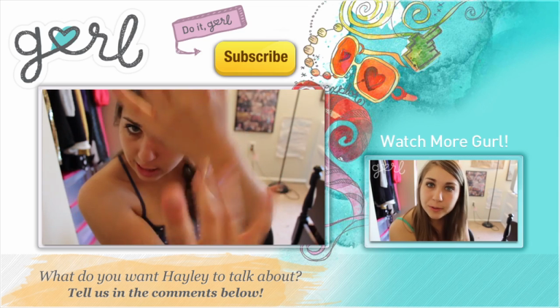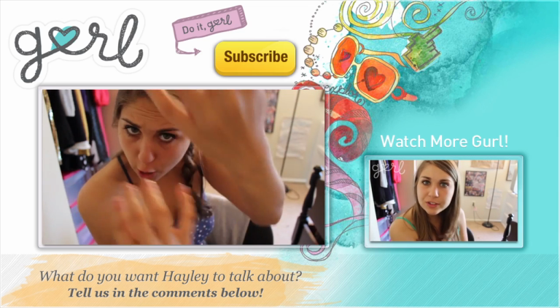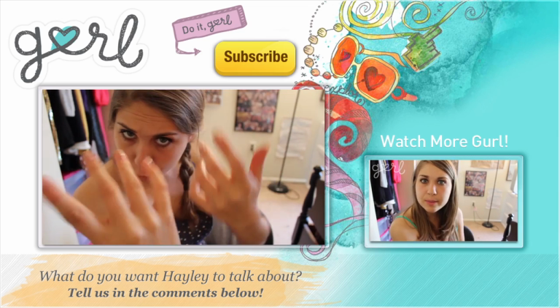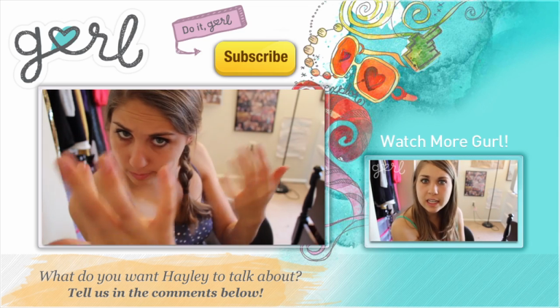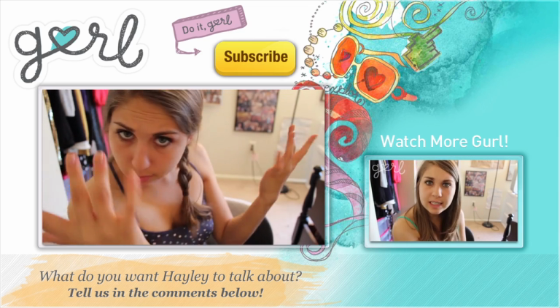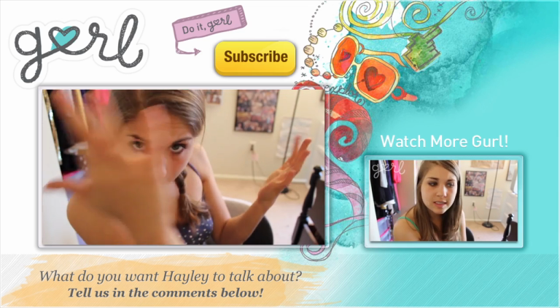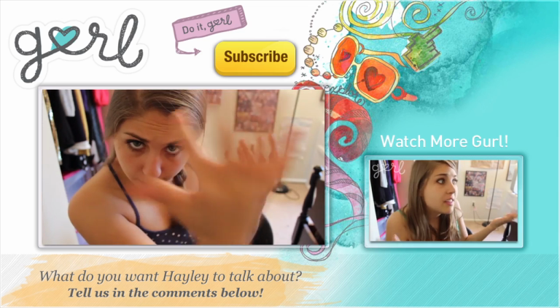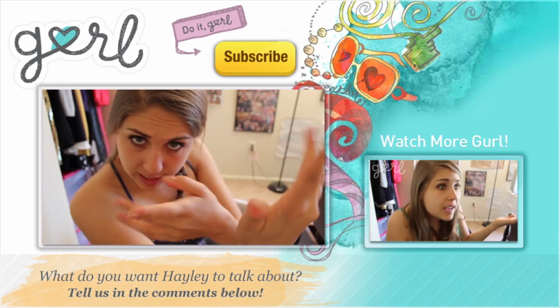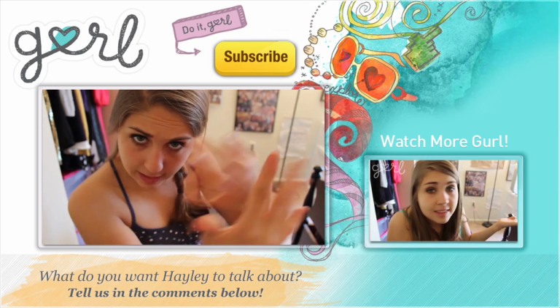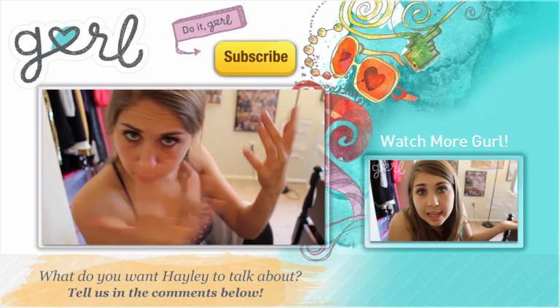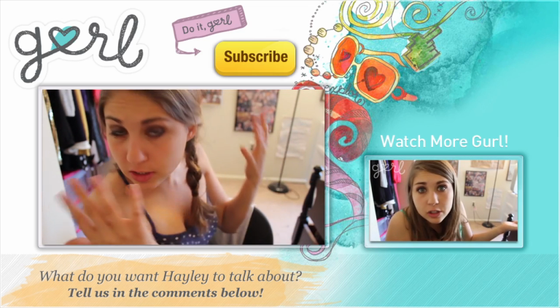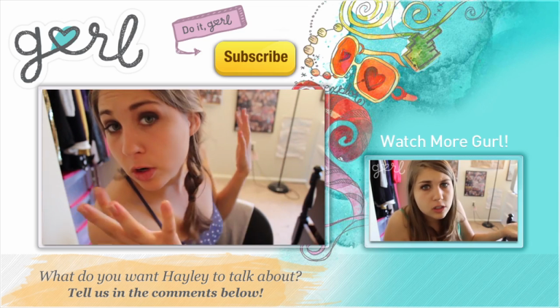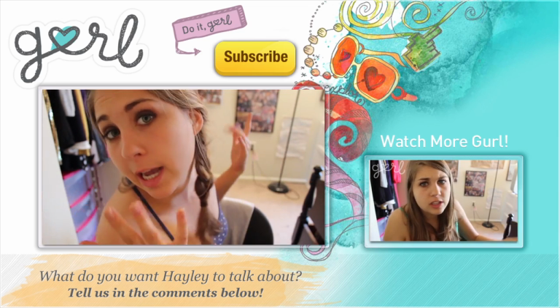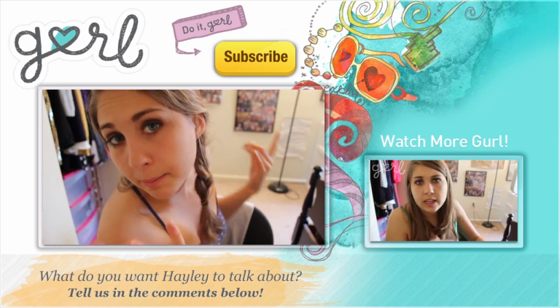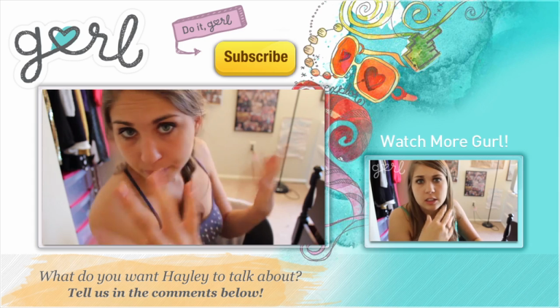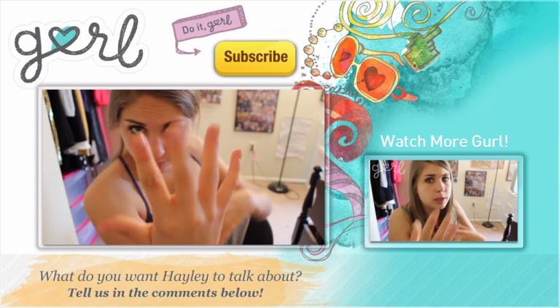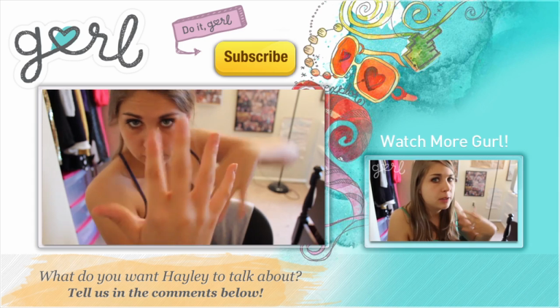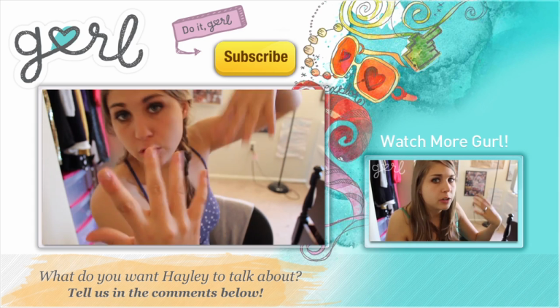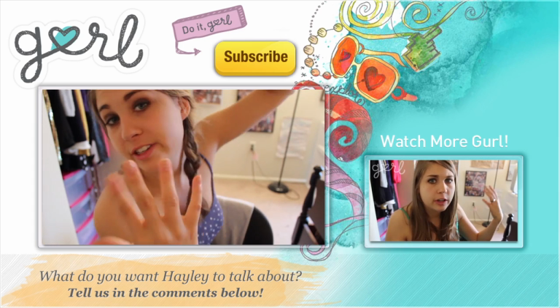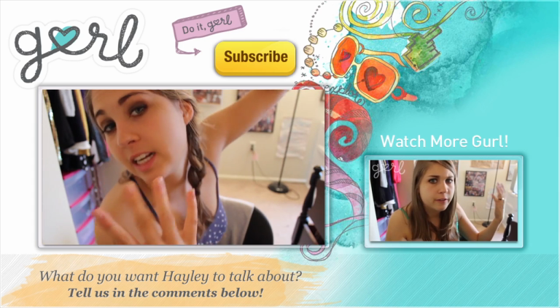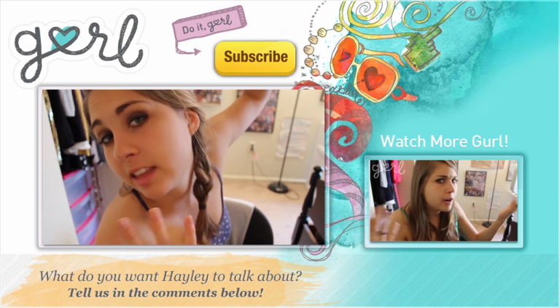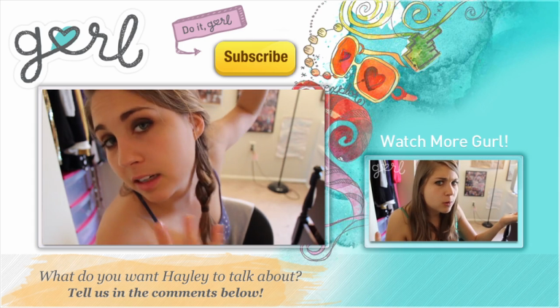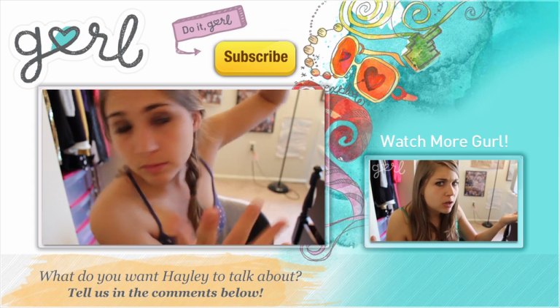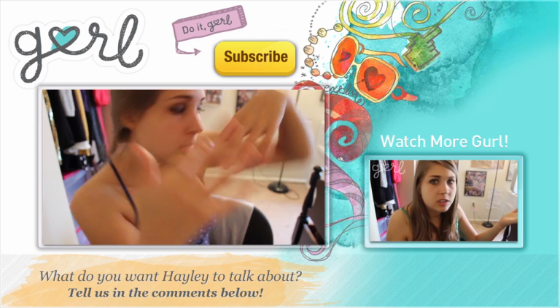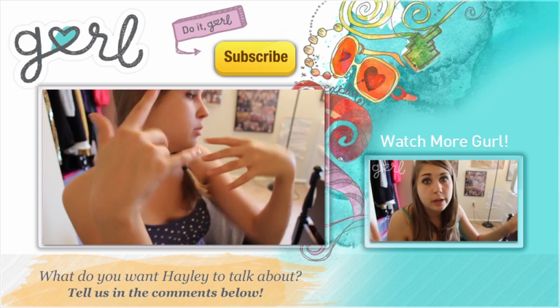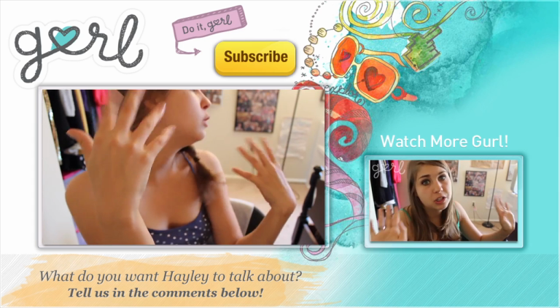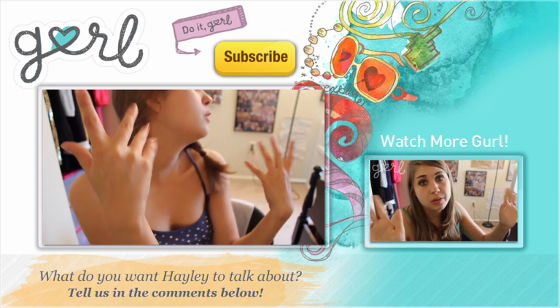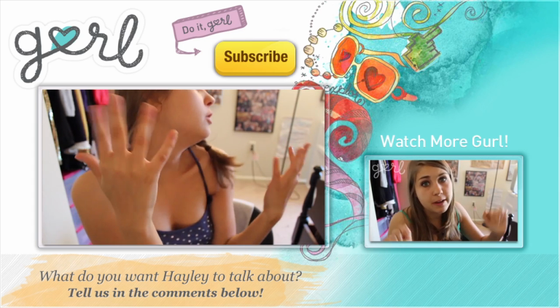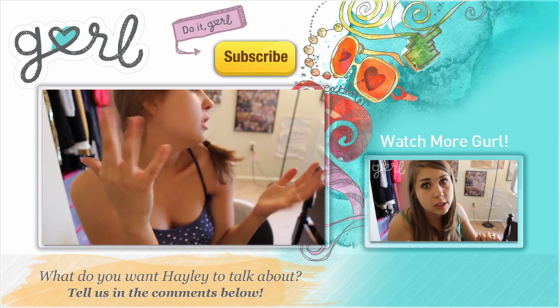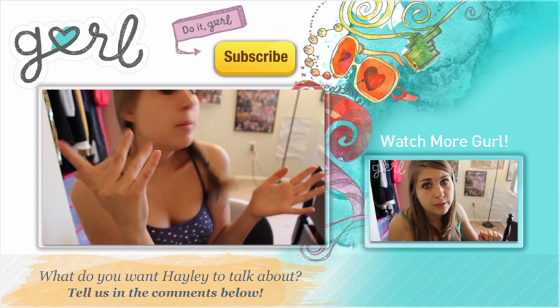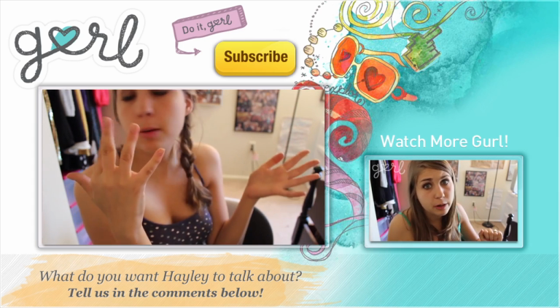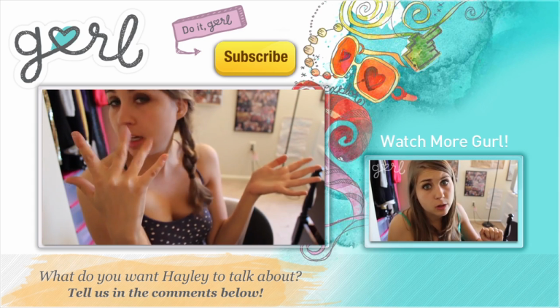Hello! My name's Hailey, what's your name? Do you notice anything beautiful about me?